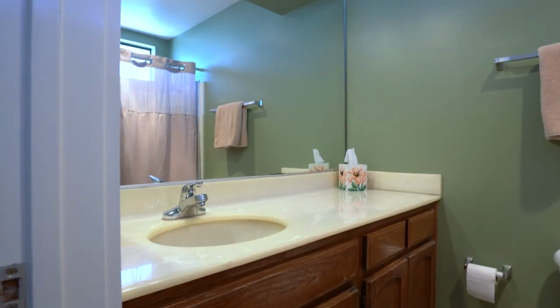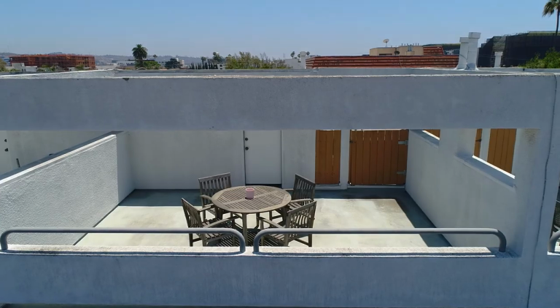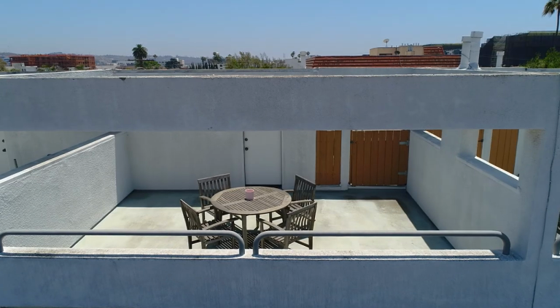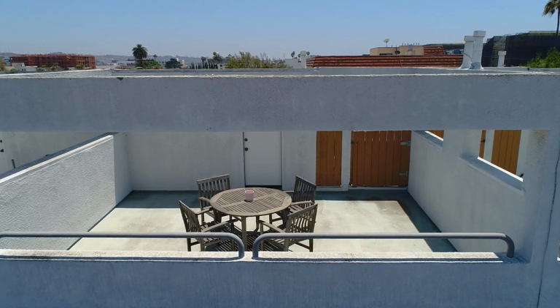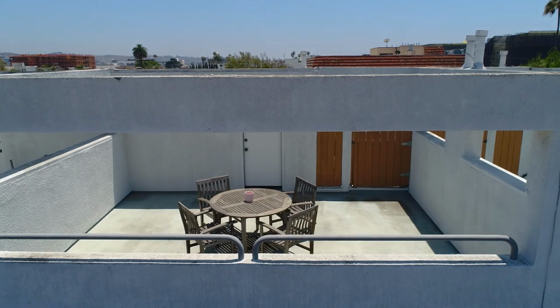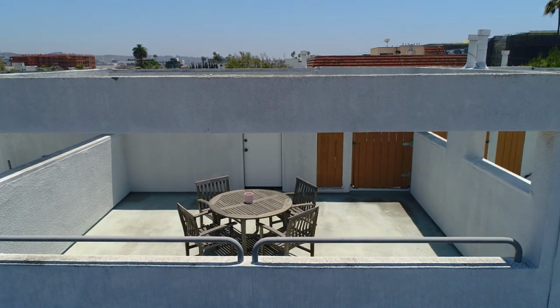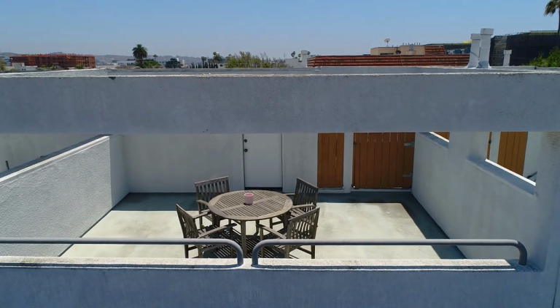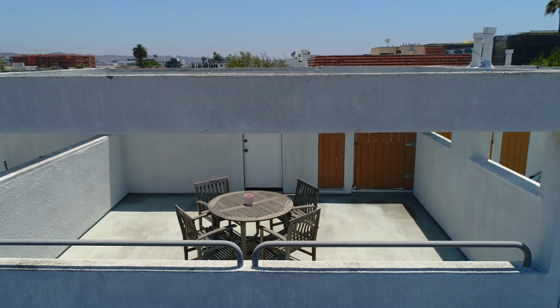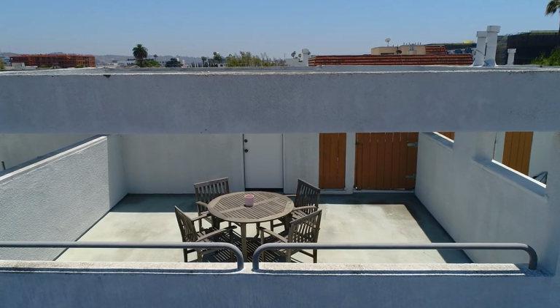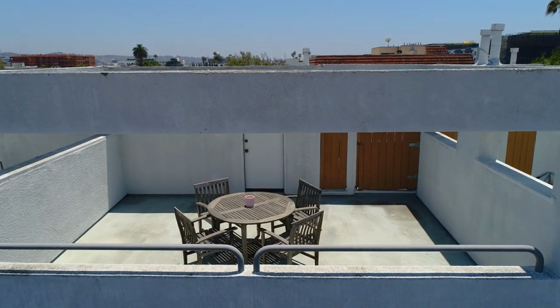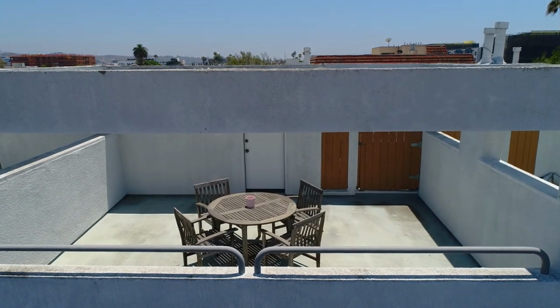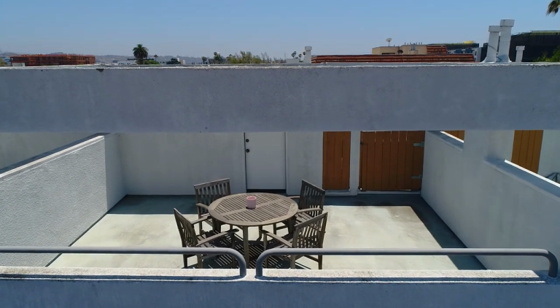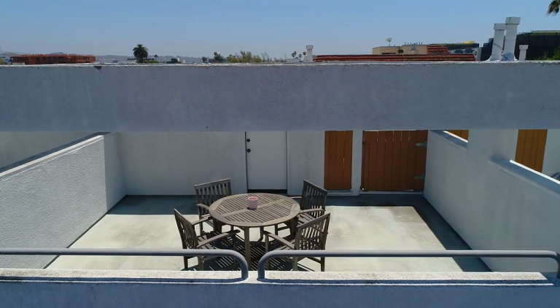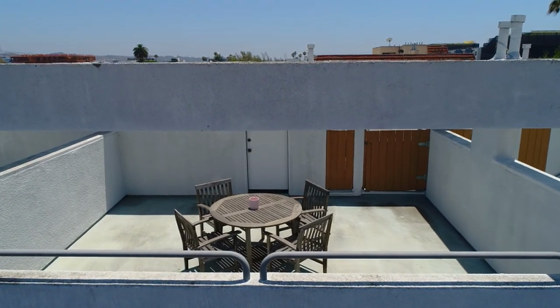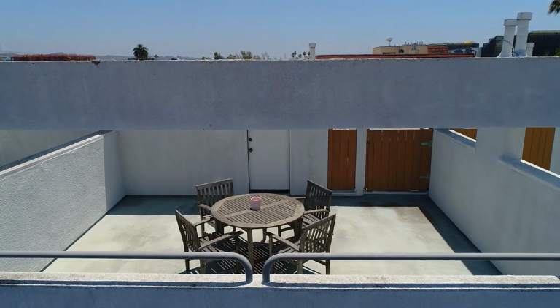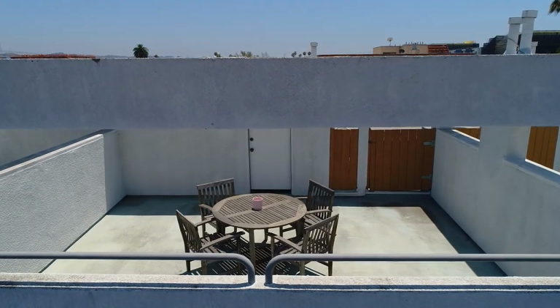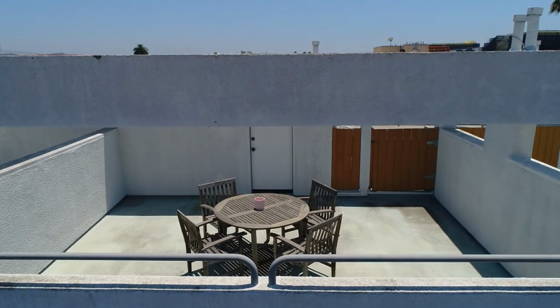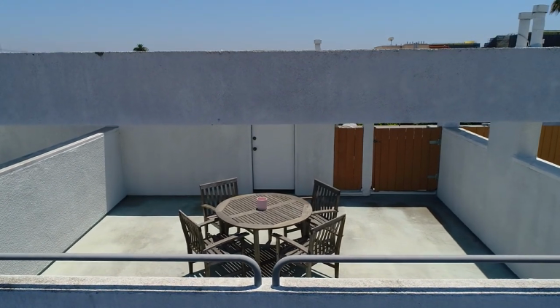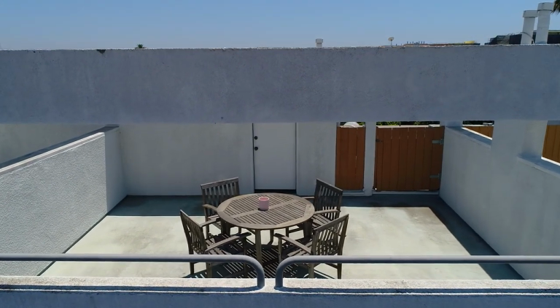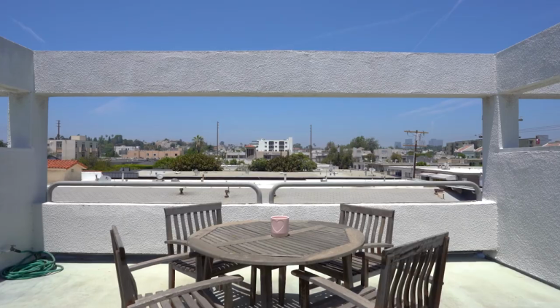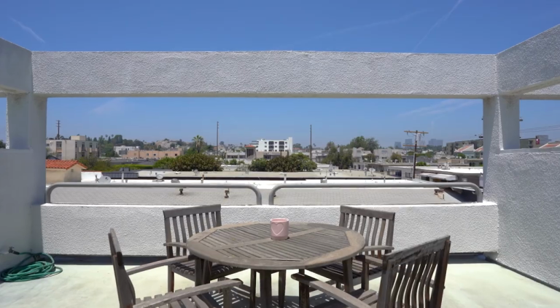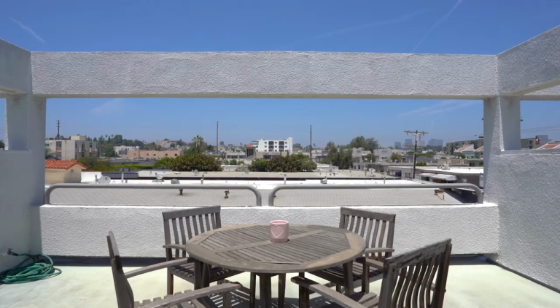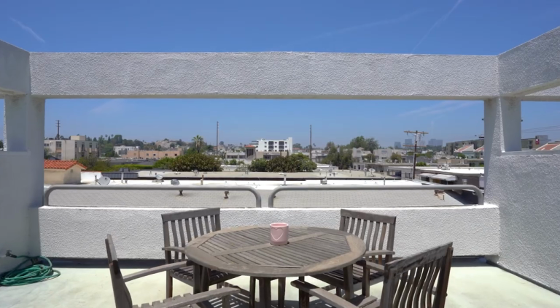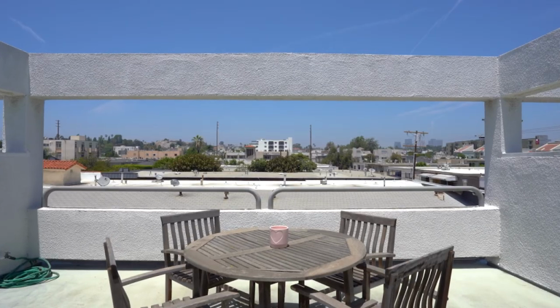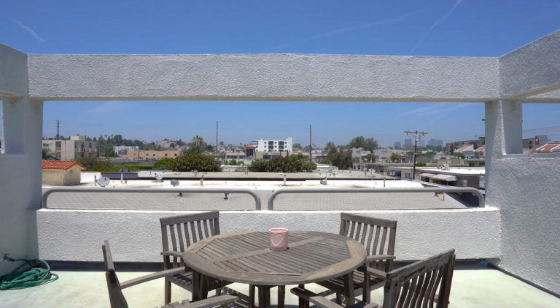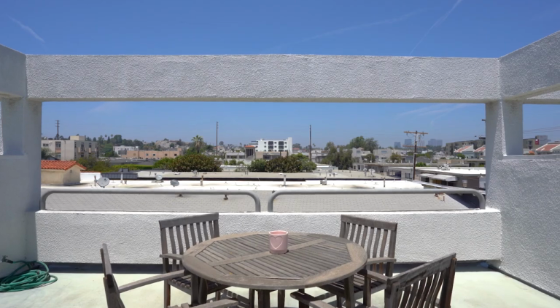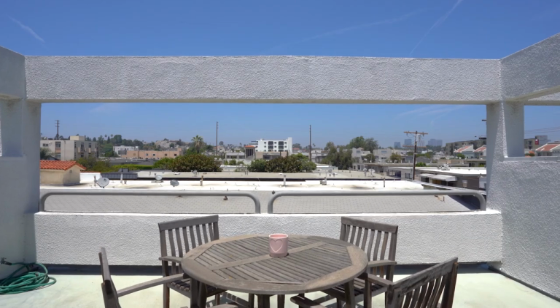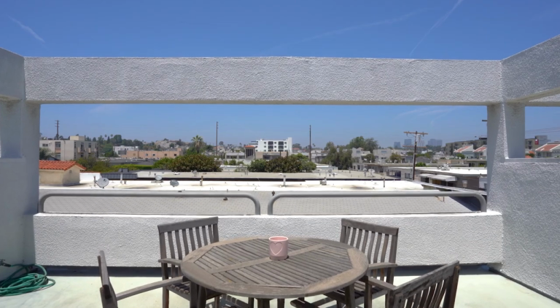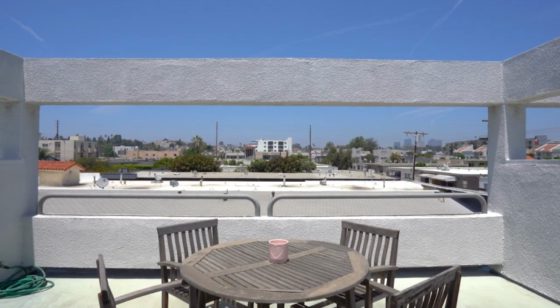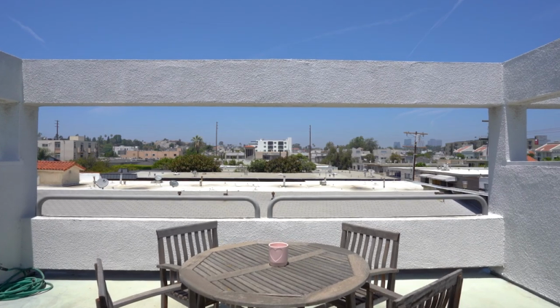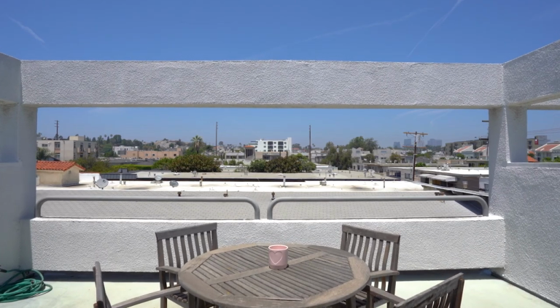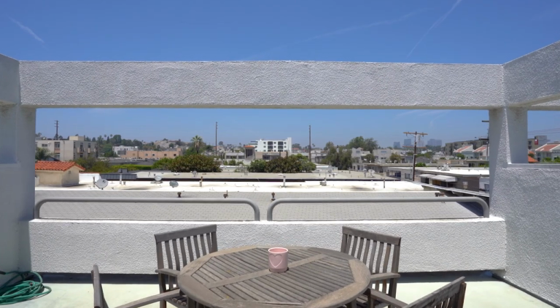The crowning feature on the third floor is the large private roof deck that offers expansive views of the city skyline.